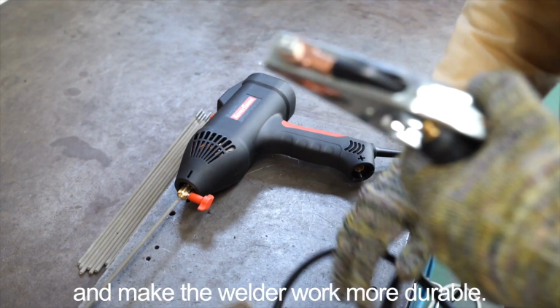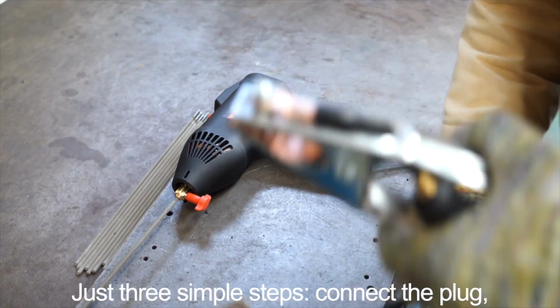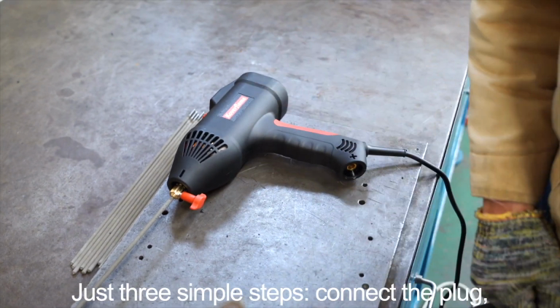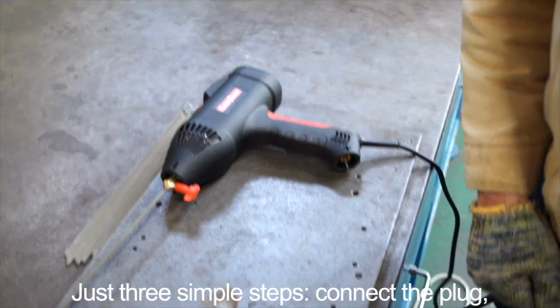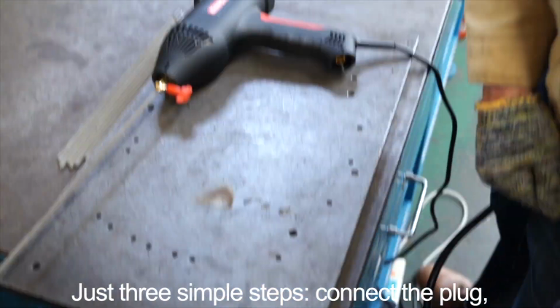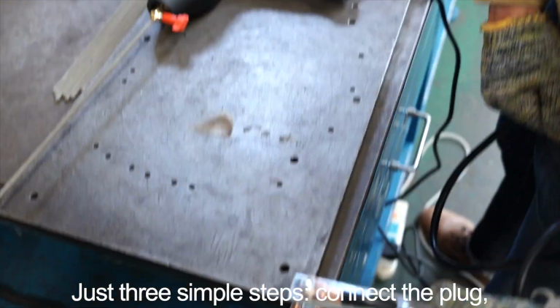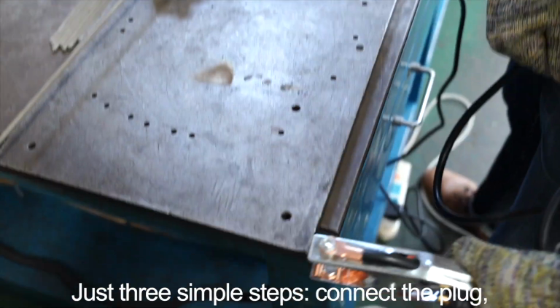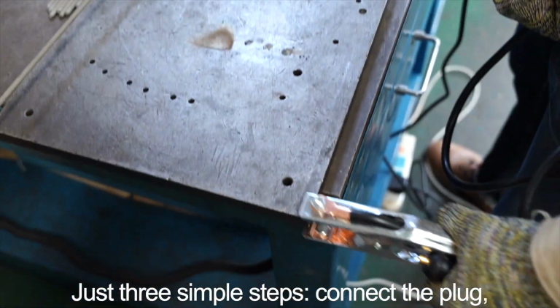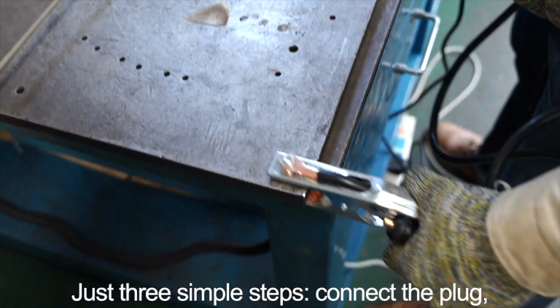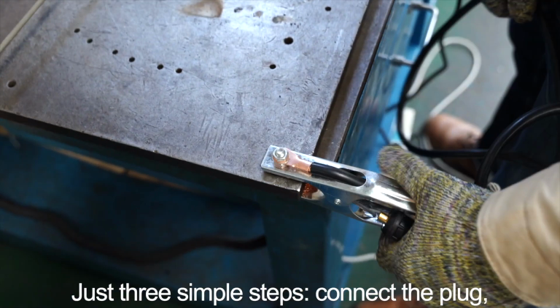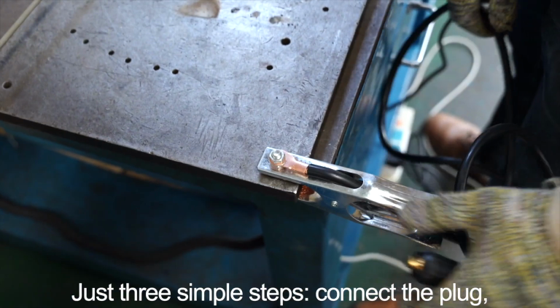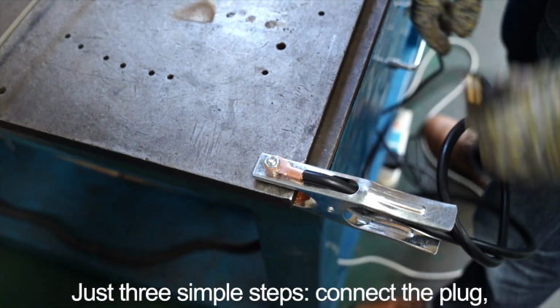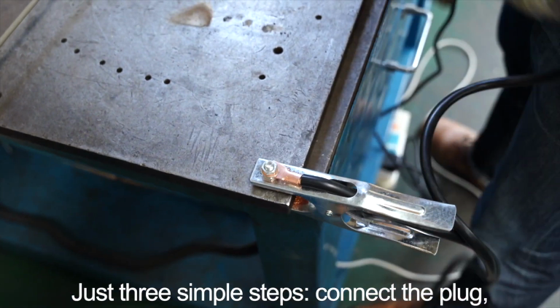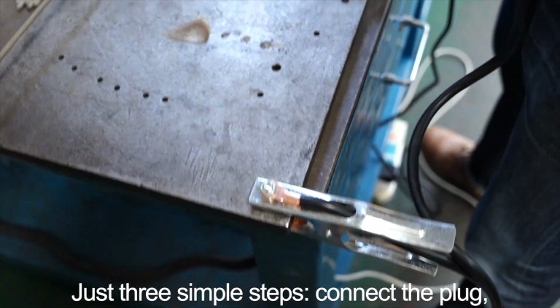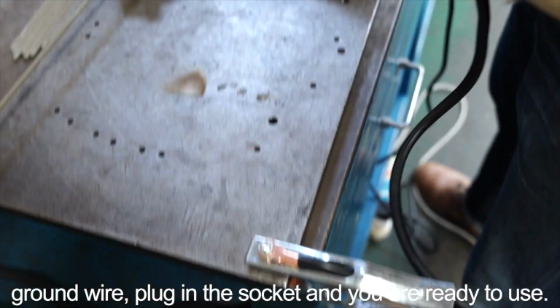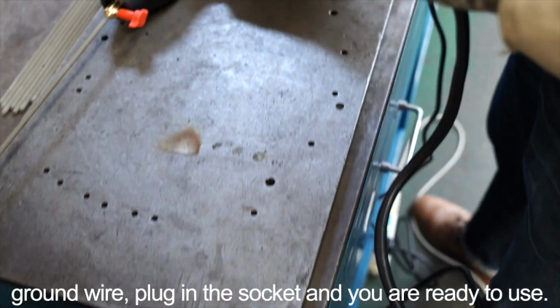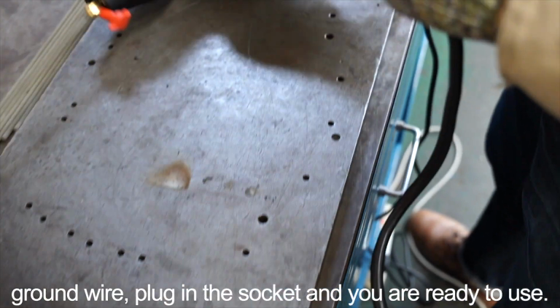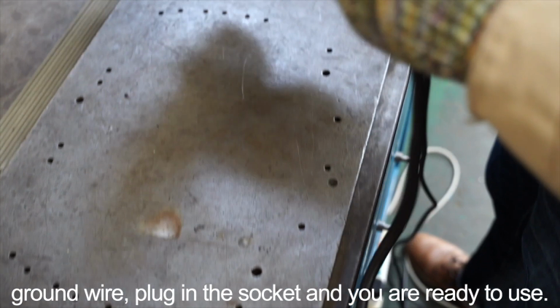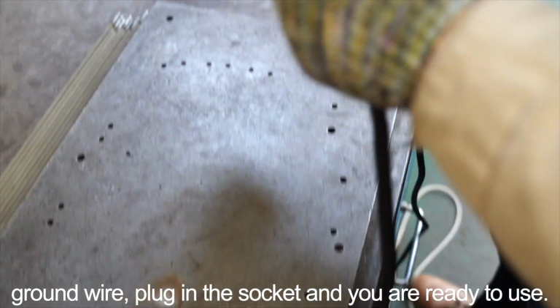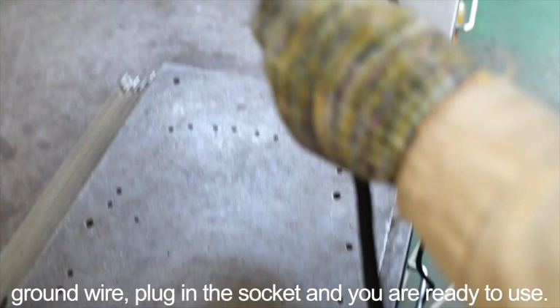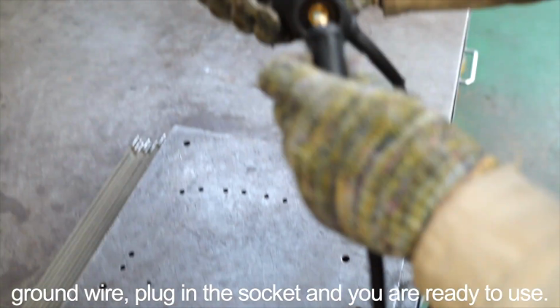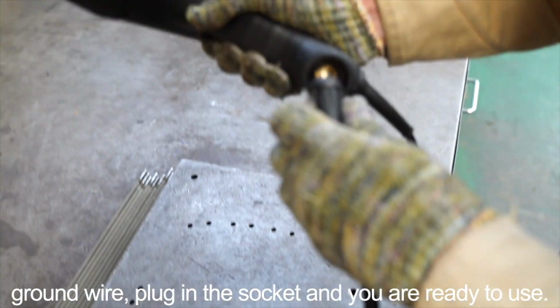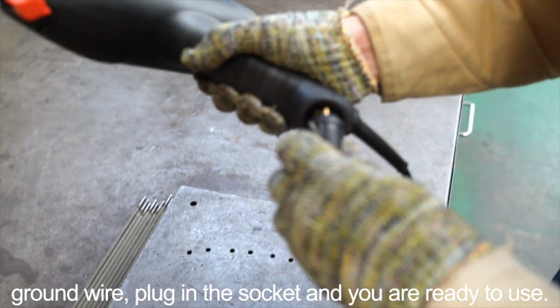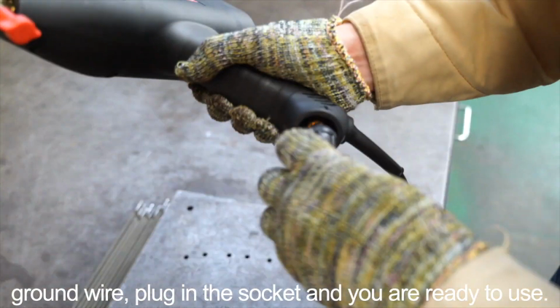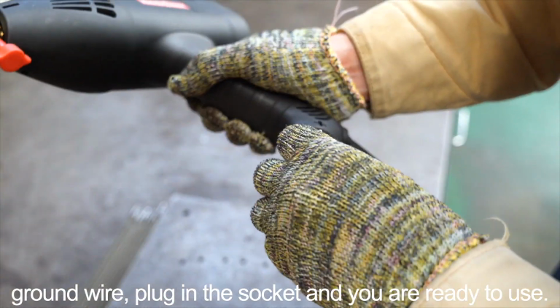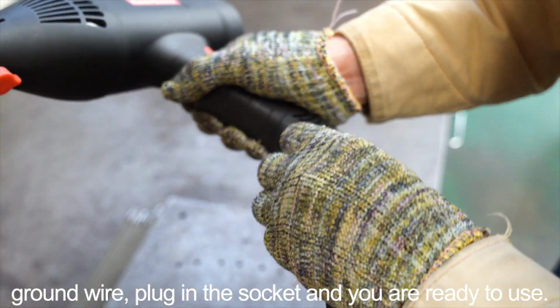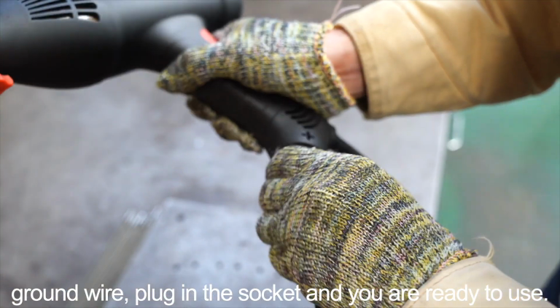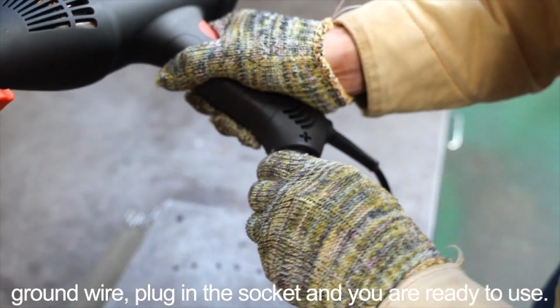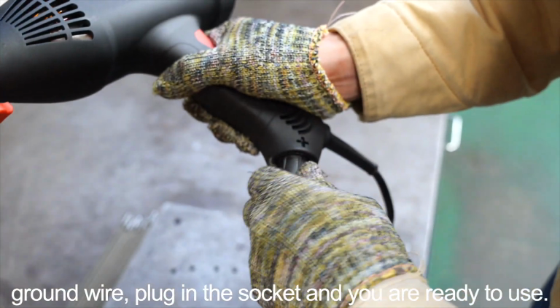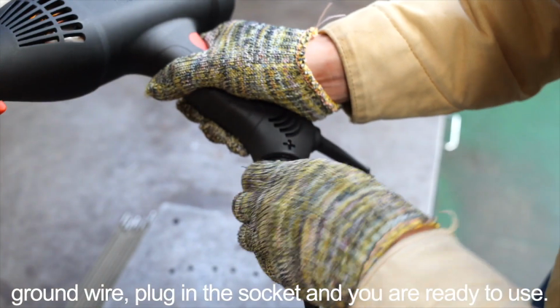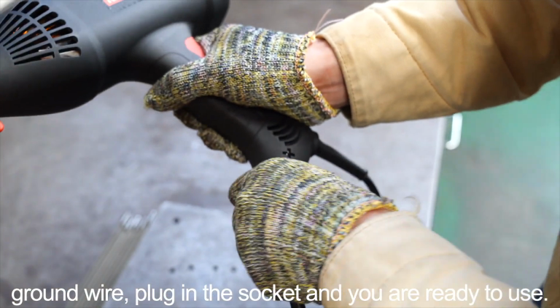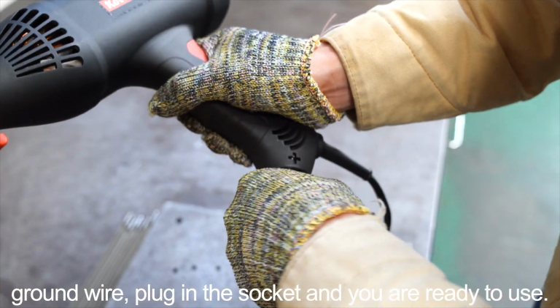Just three simple steps: connect the plug, ground wire, plug in the socket, and you are ready to use.